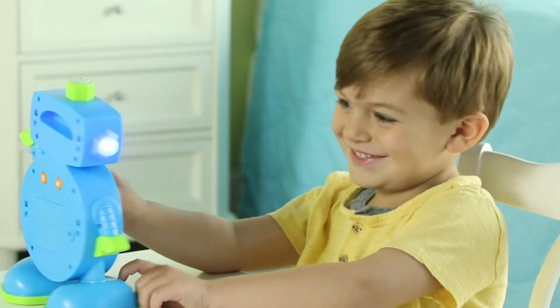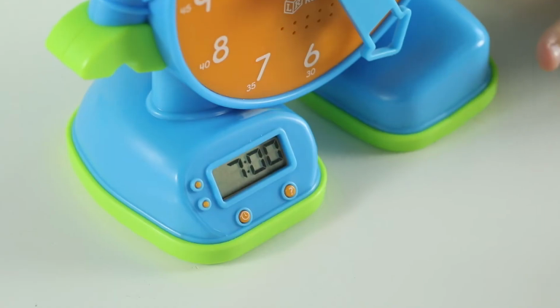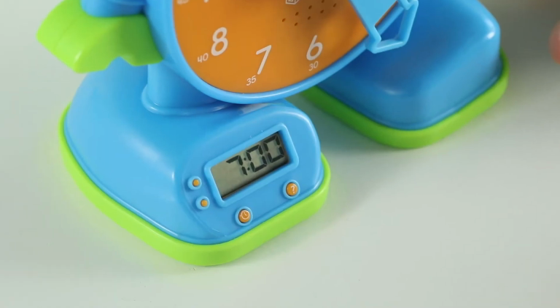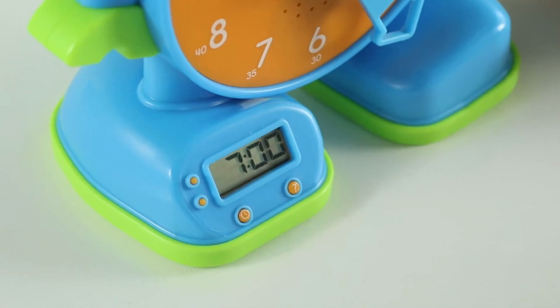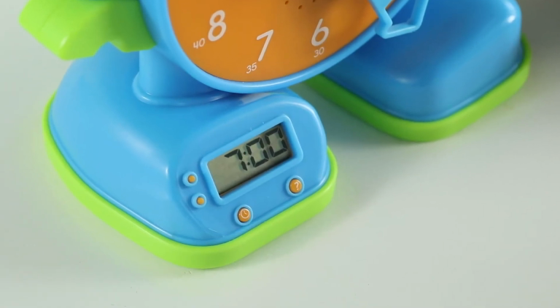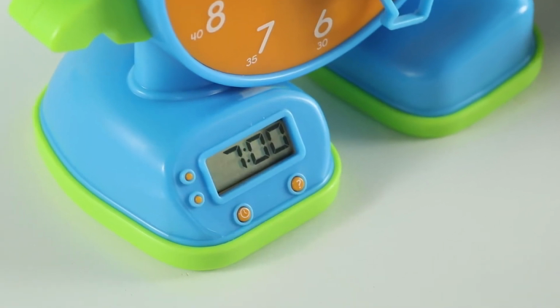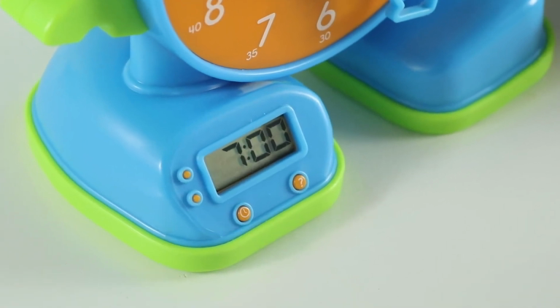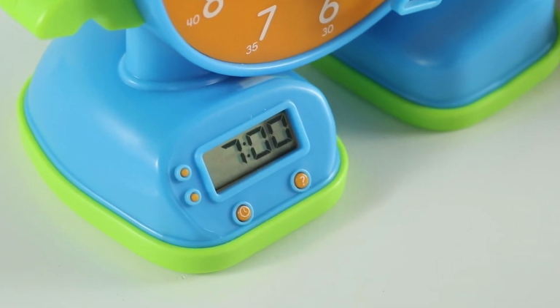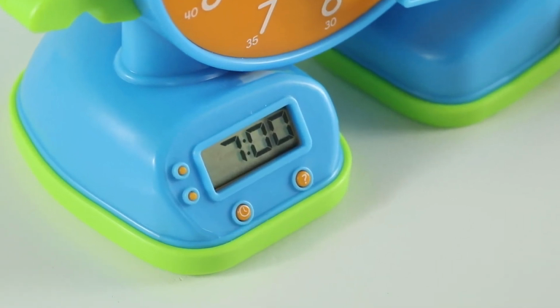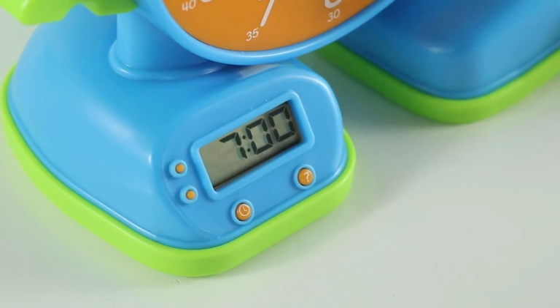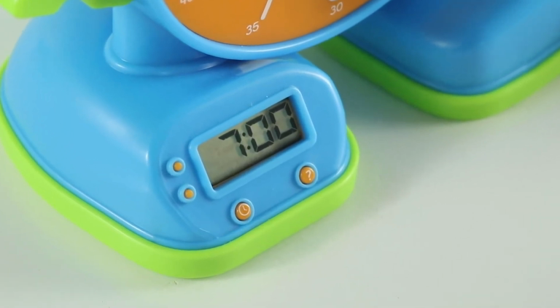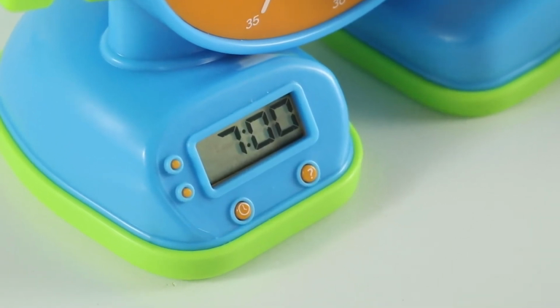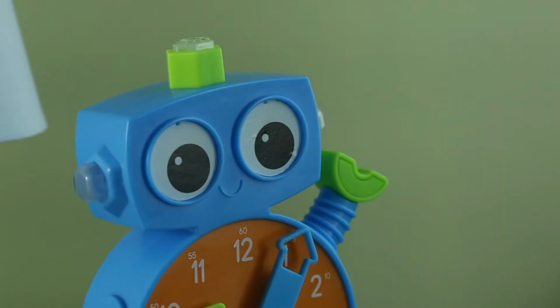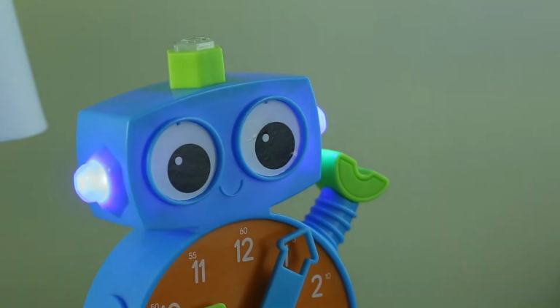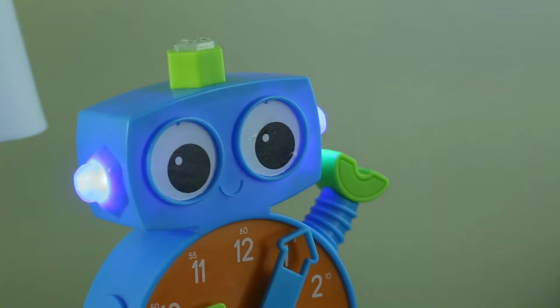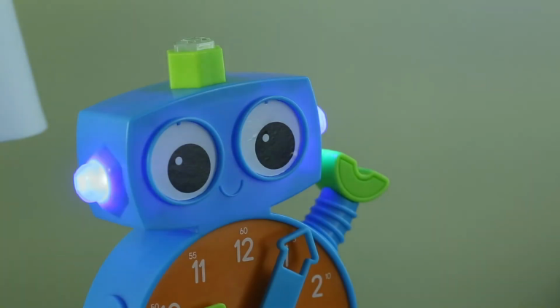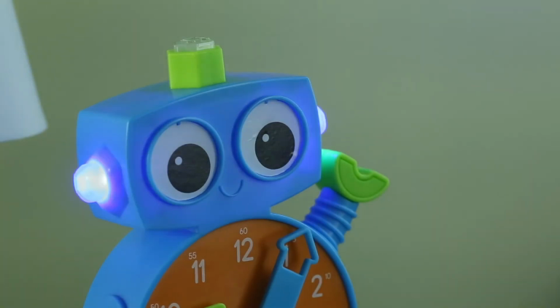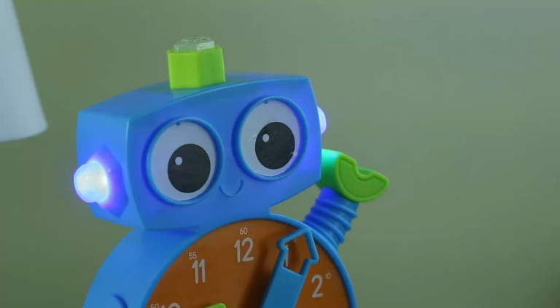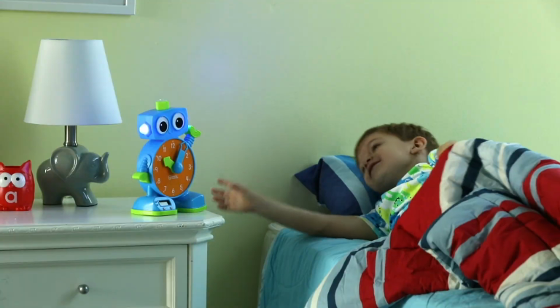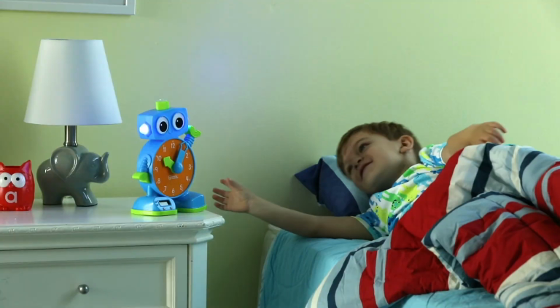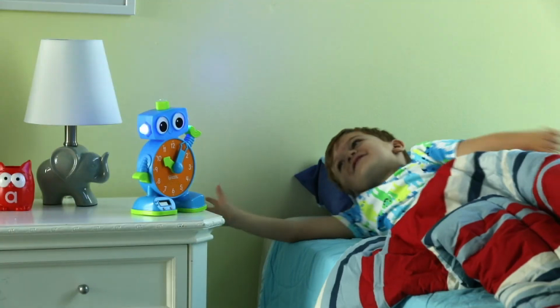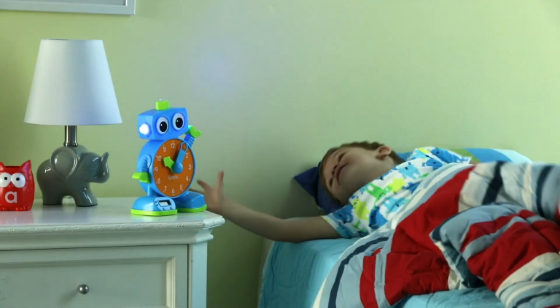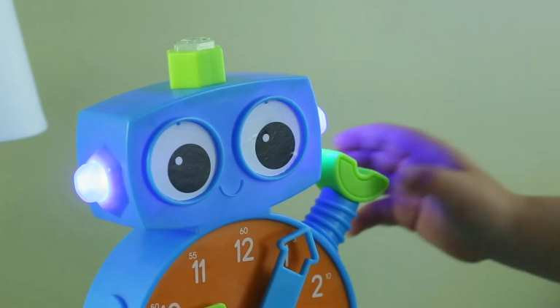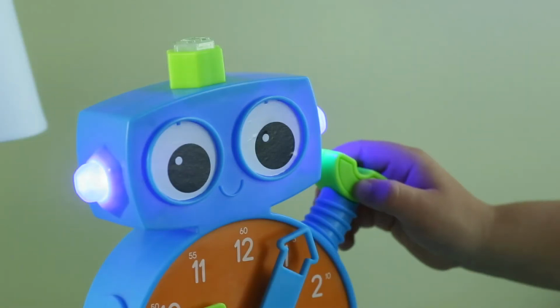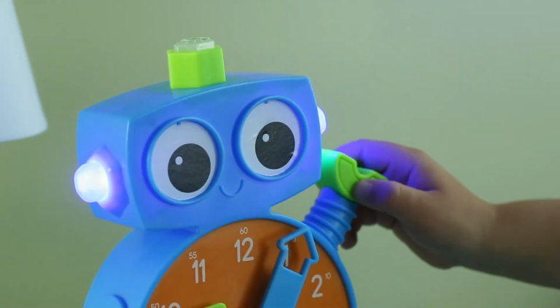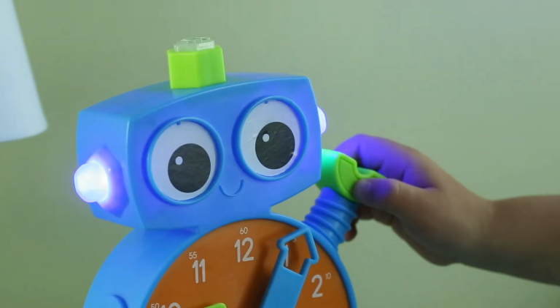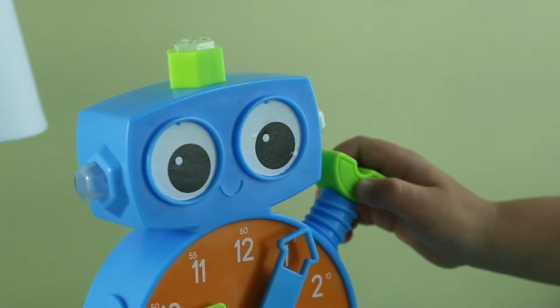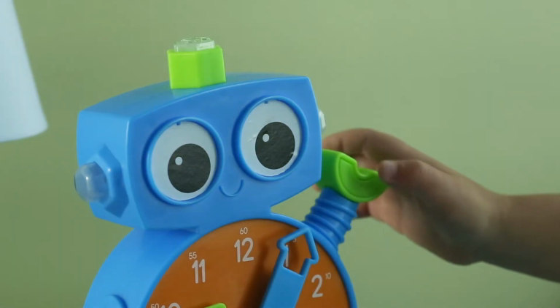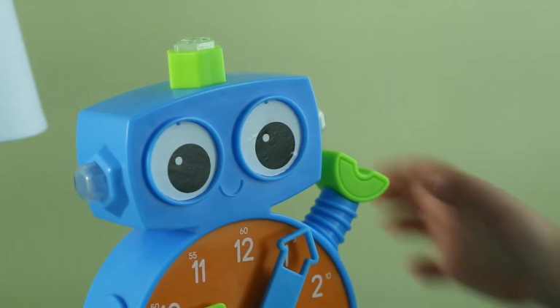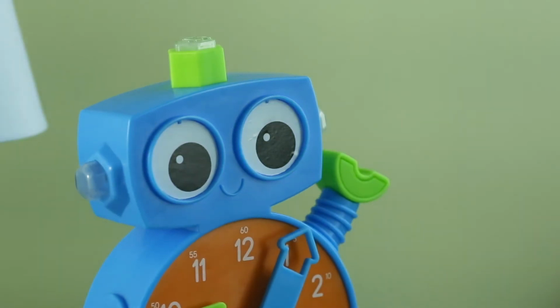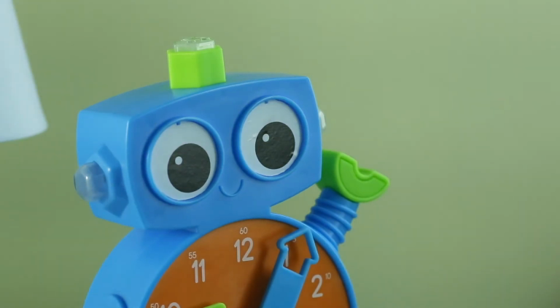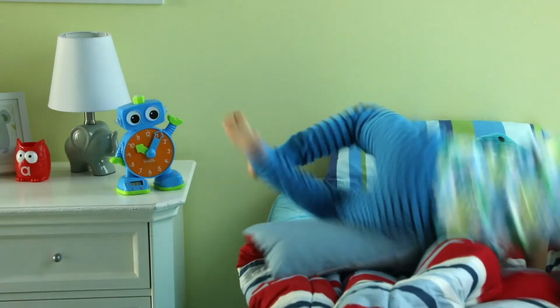Talk also features a working digital clock and an OK to wake light that lets kids know when it's time to get up.